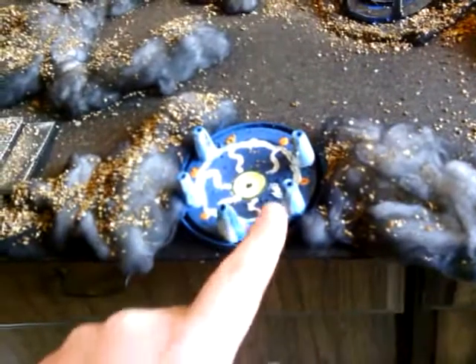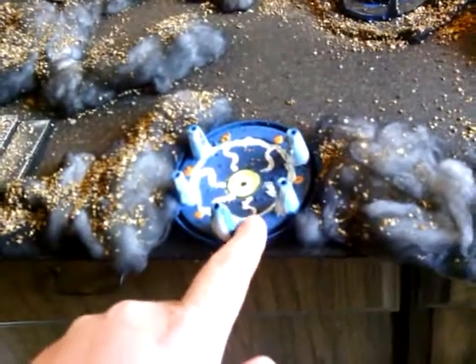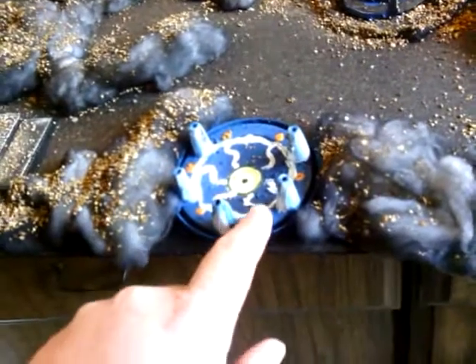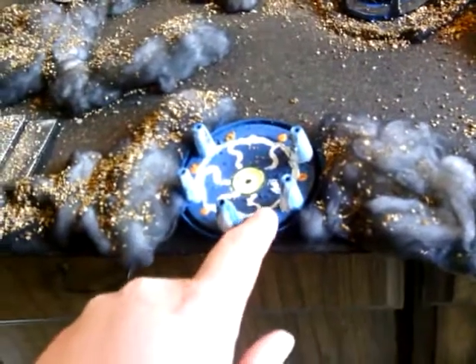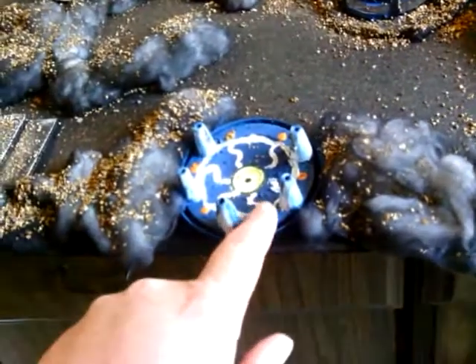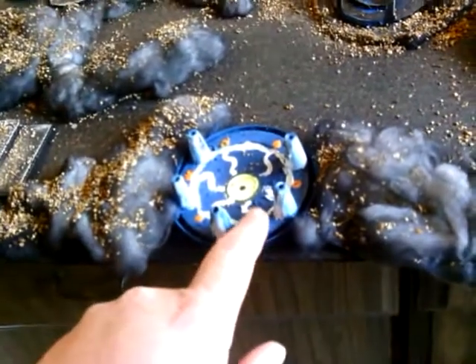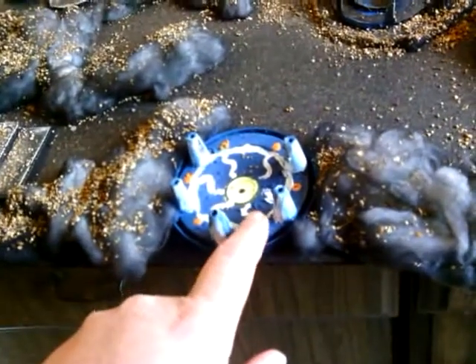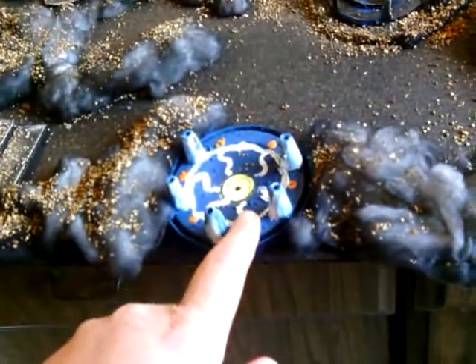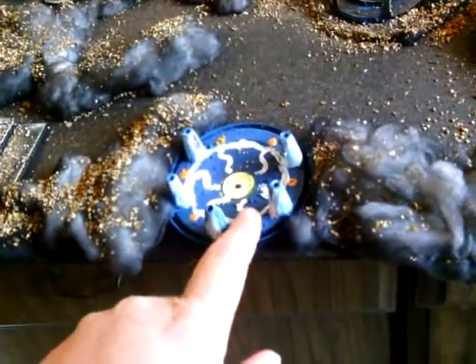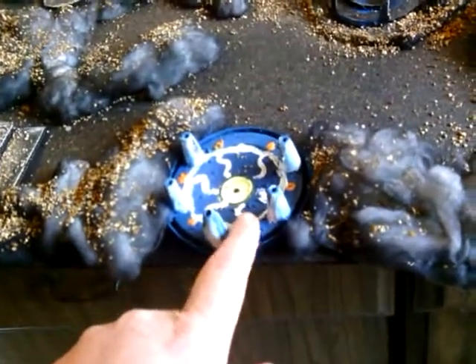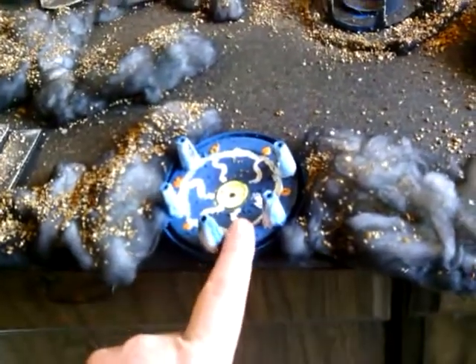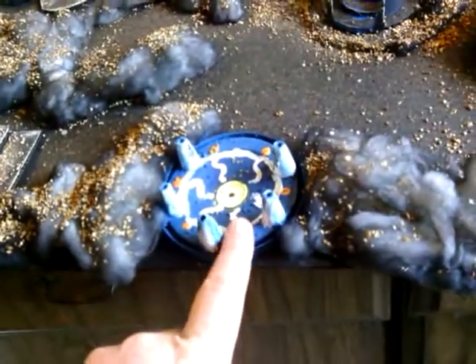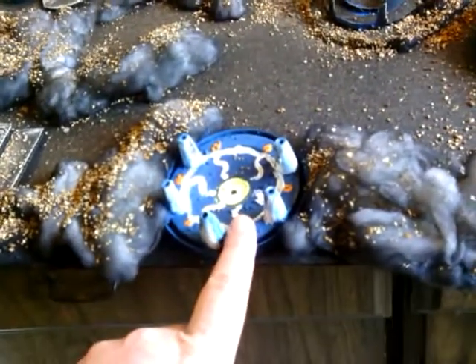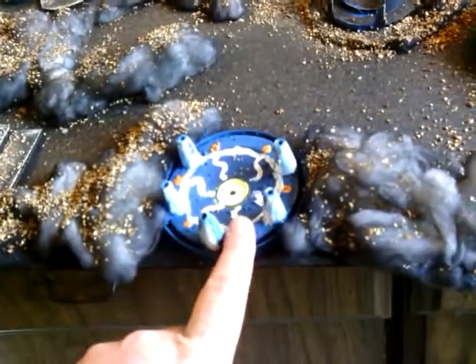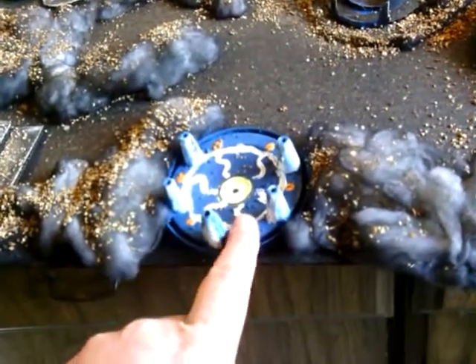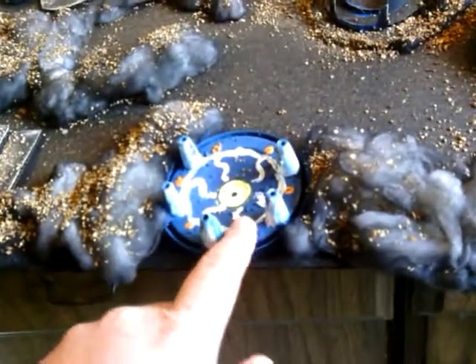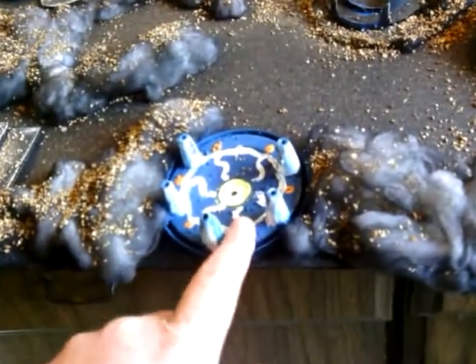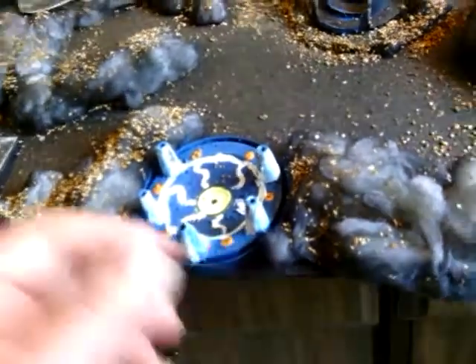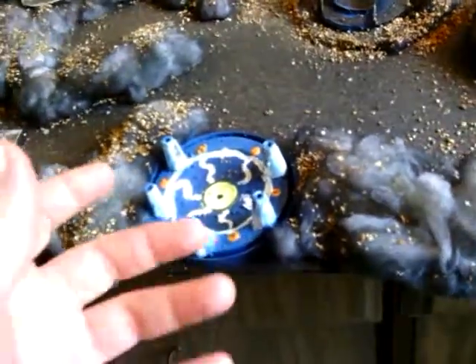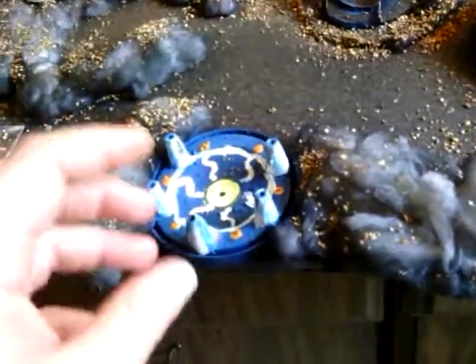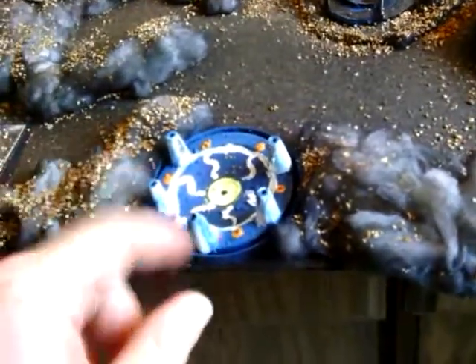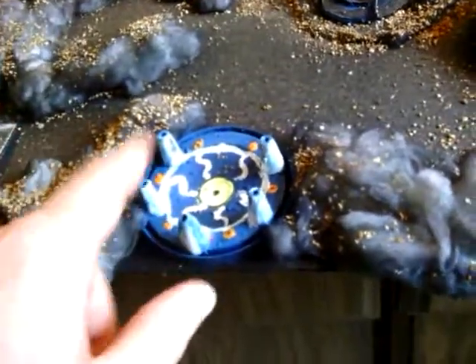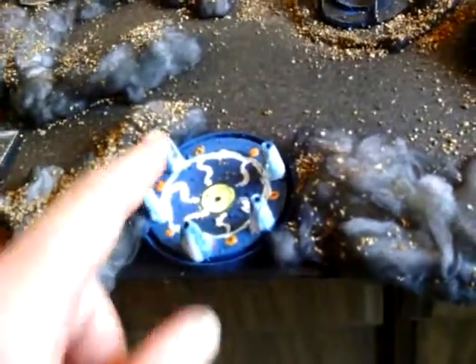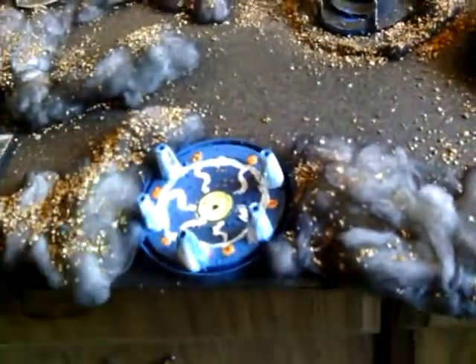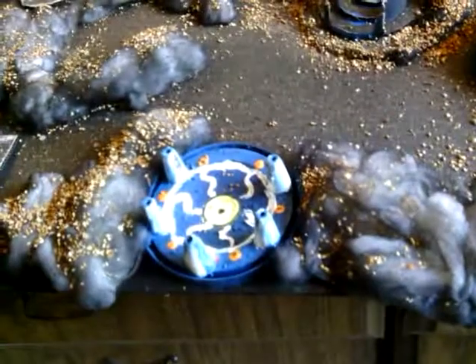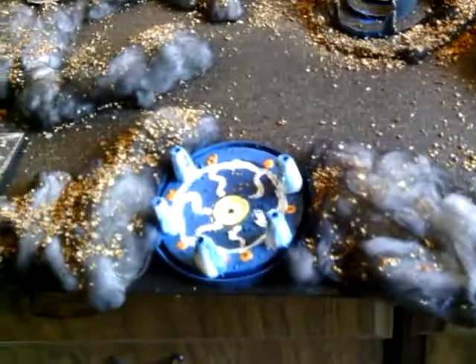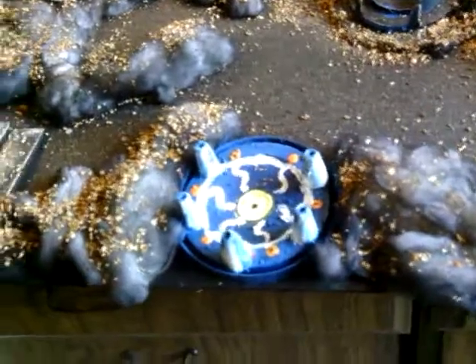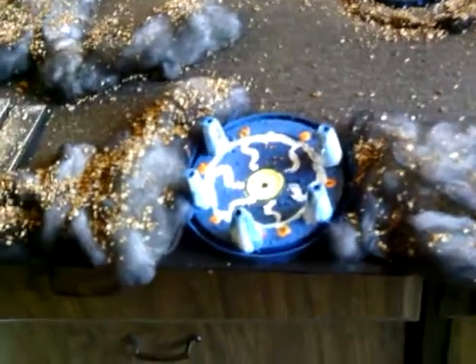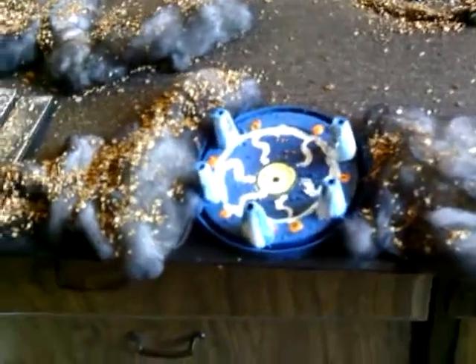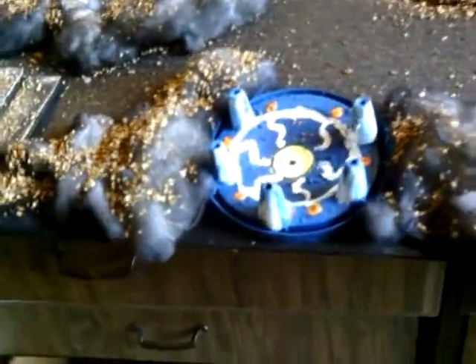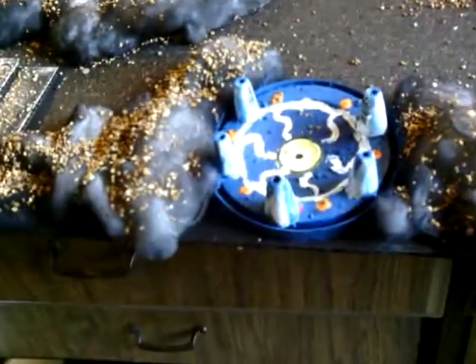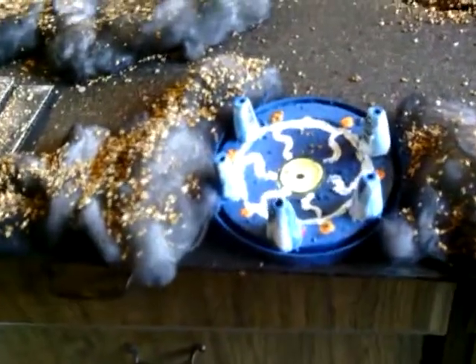But this is actually off of a chili container. I just flipped it up, painted it up. I don't know, it was pretty cool.